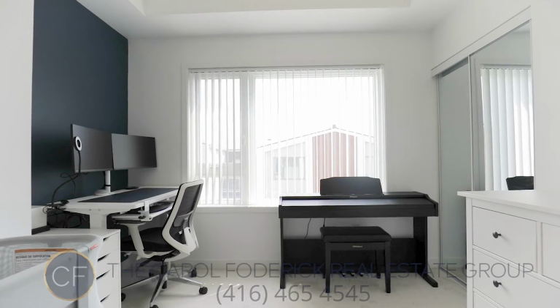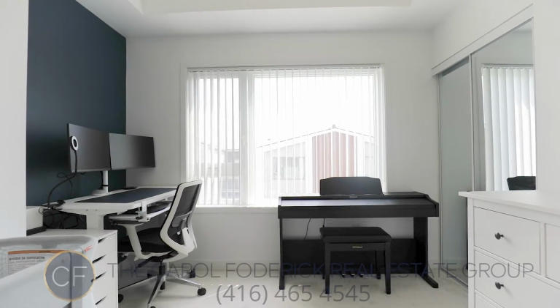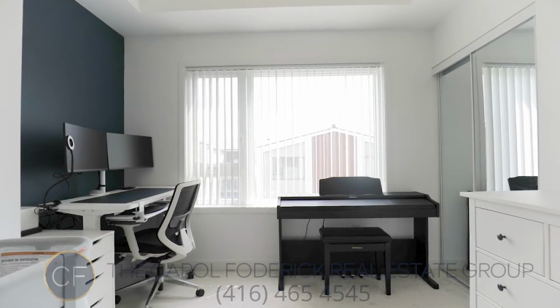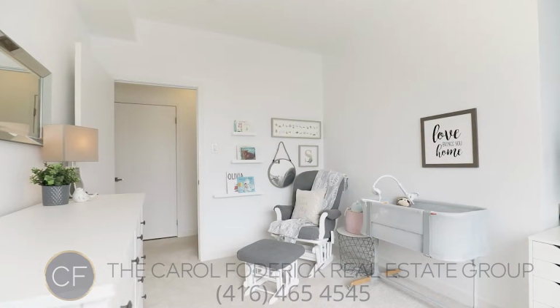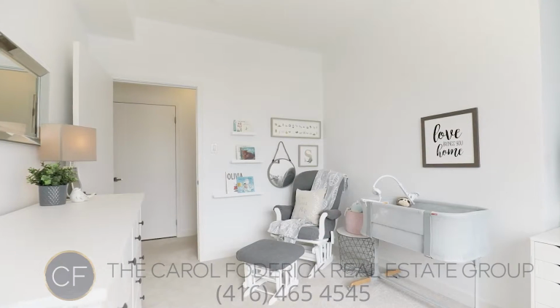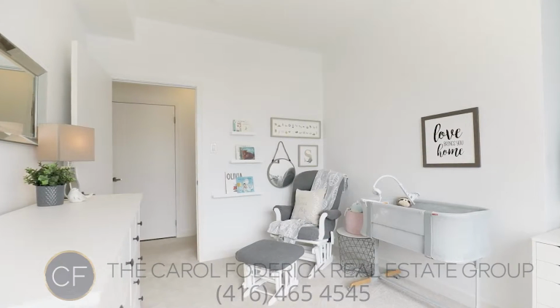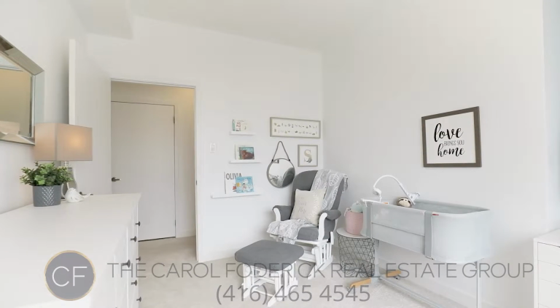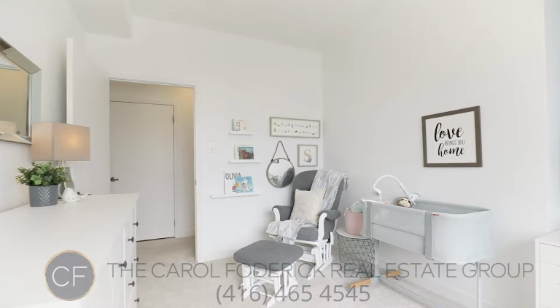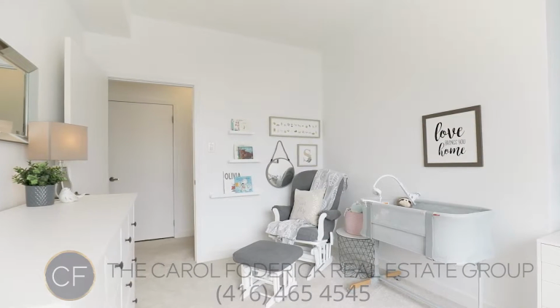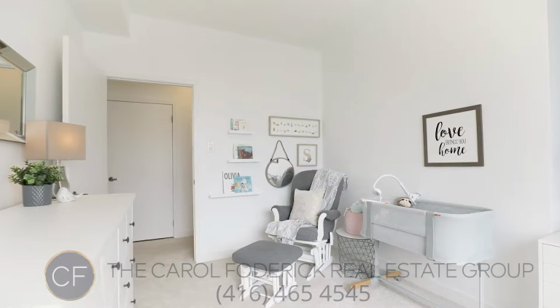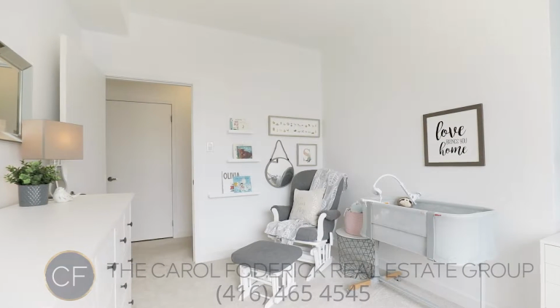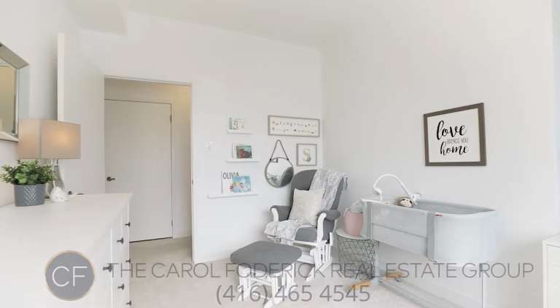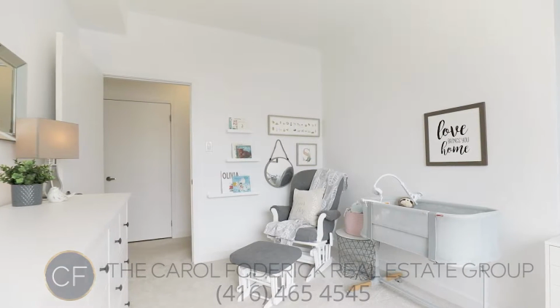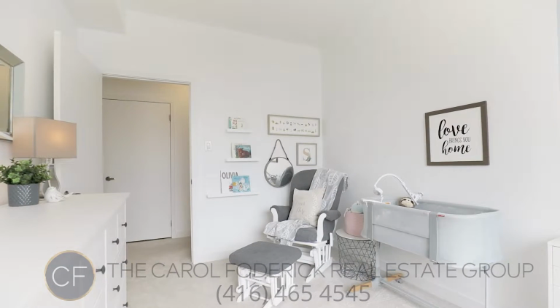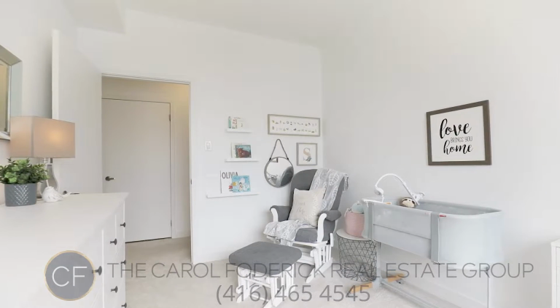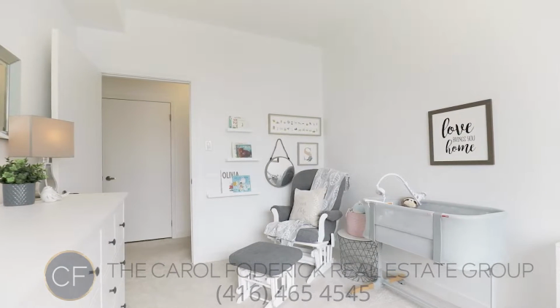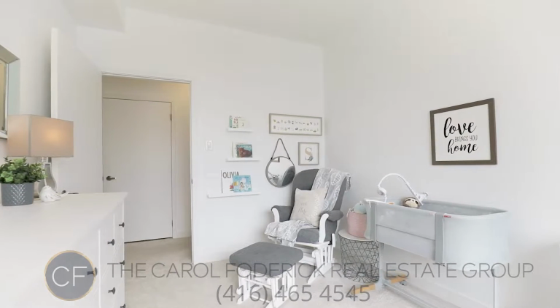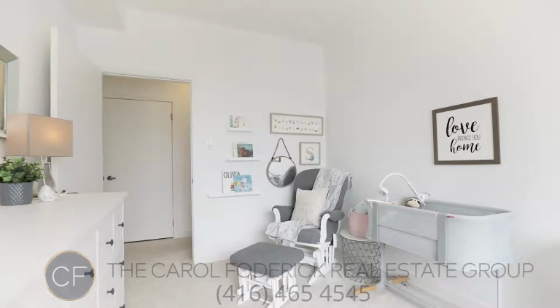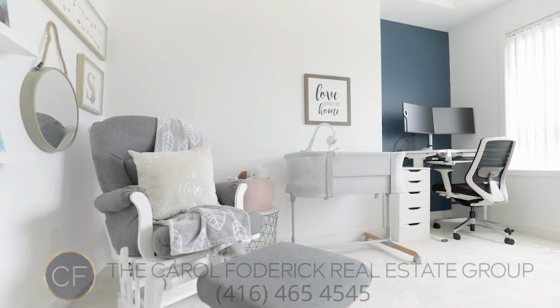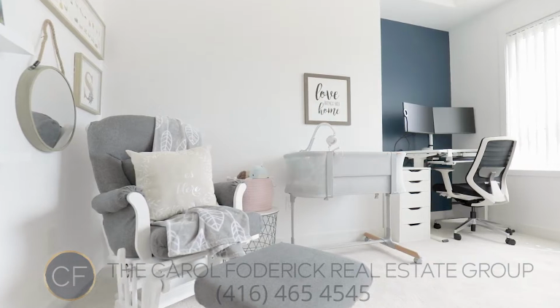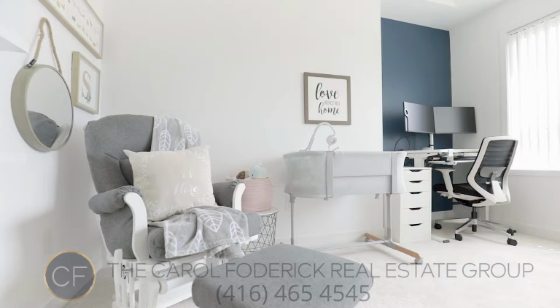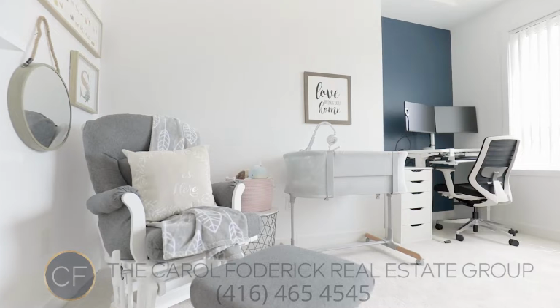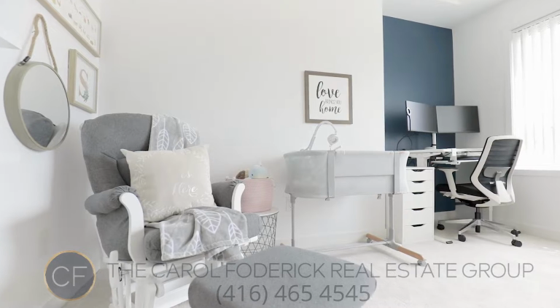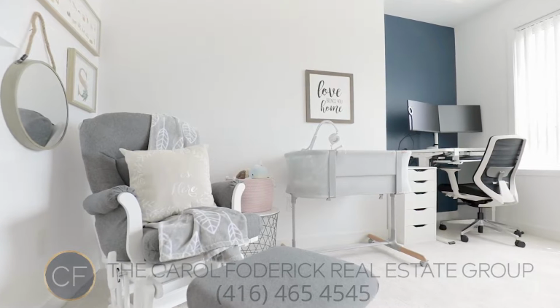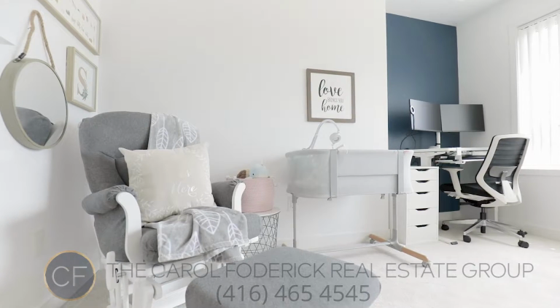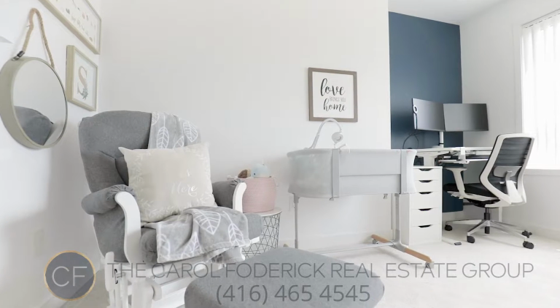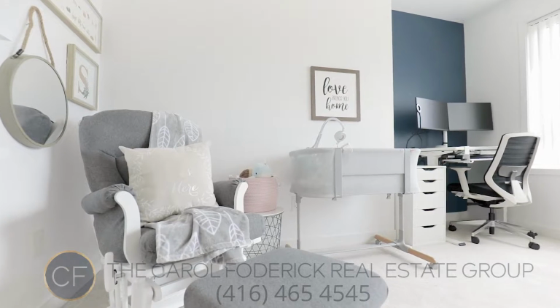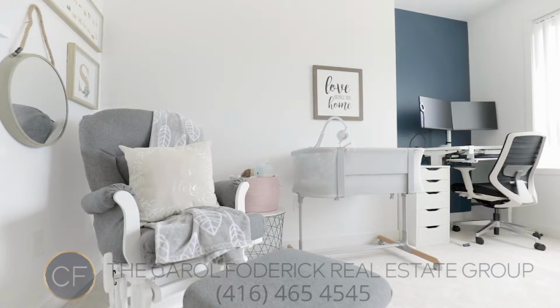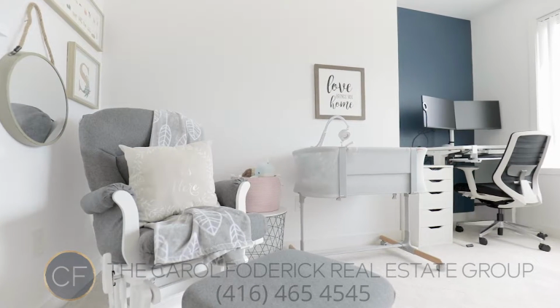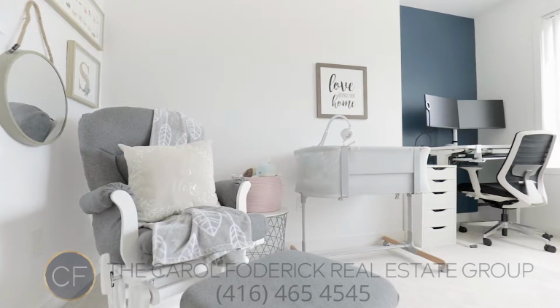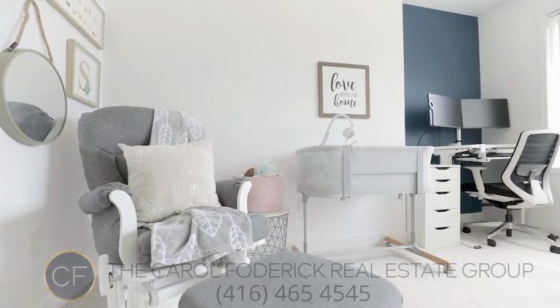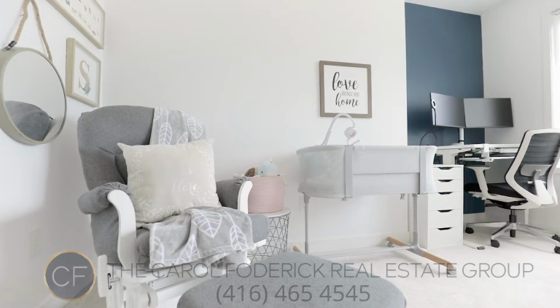This is Caitlin Hartley and it has been my honour to walk you through this home today. Enjoy the tour.